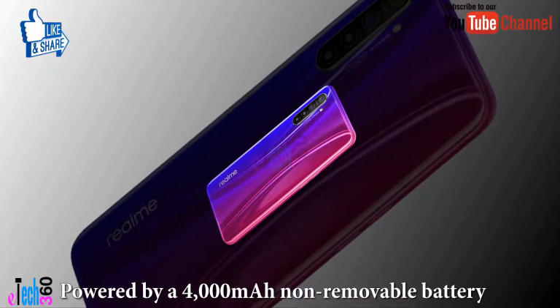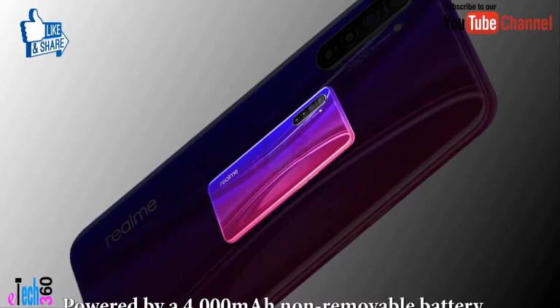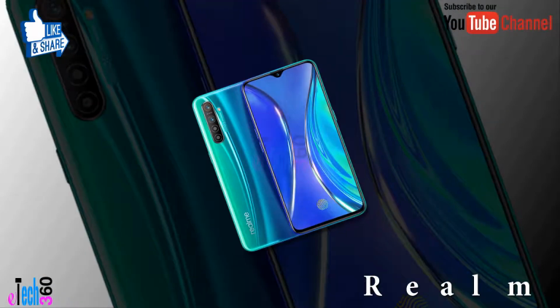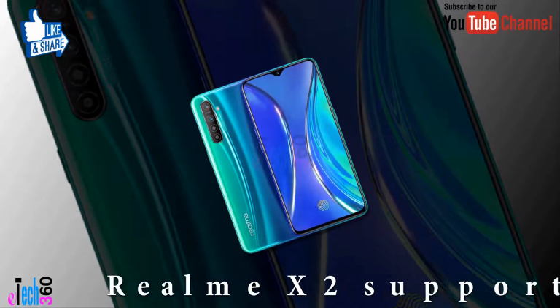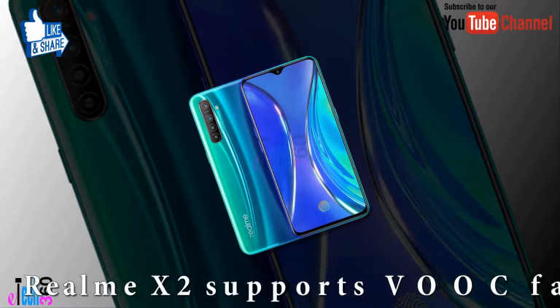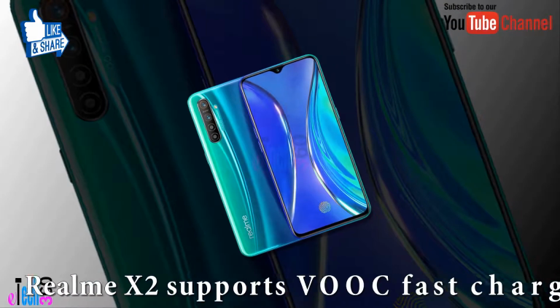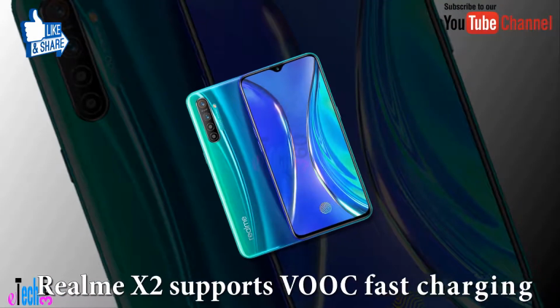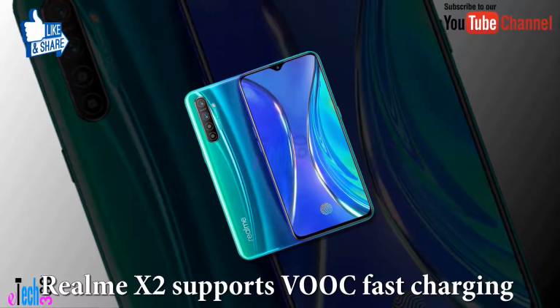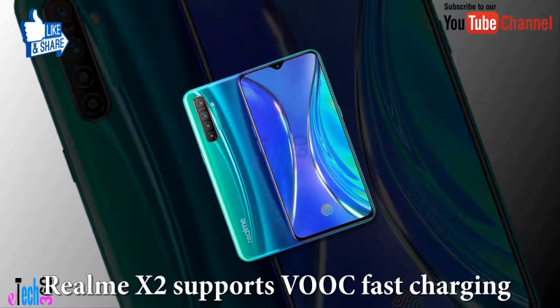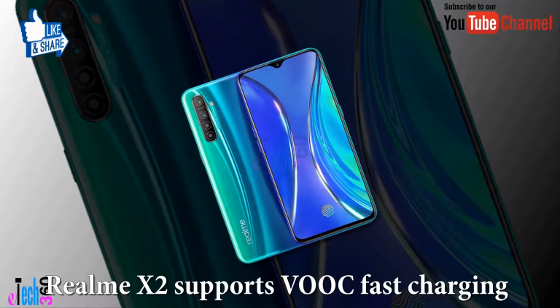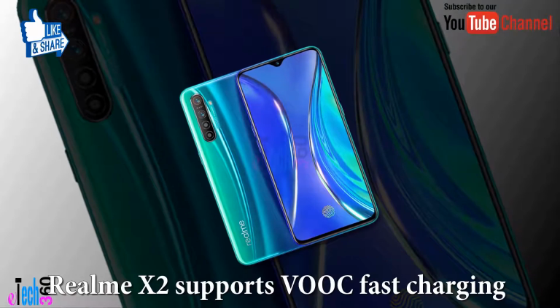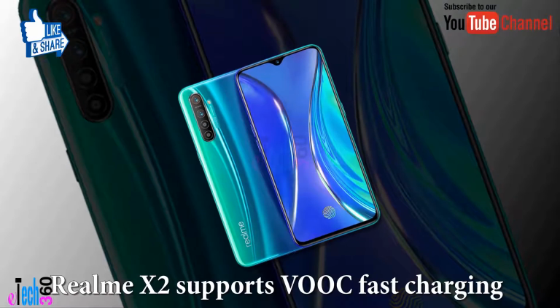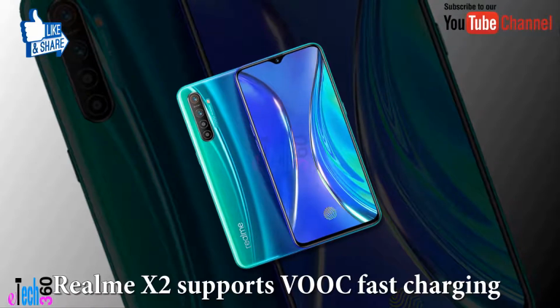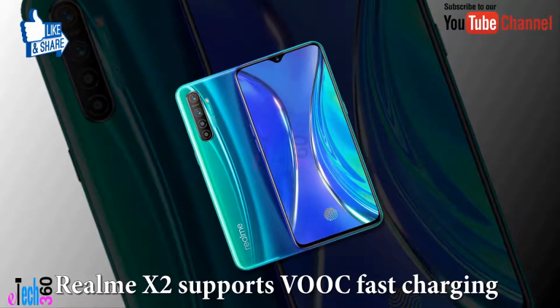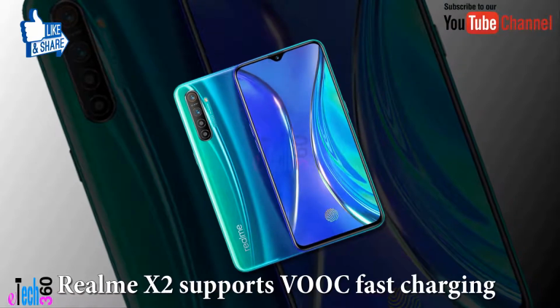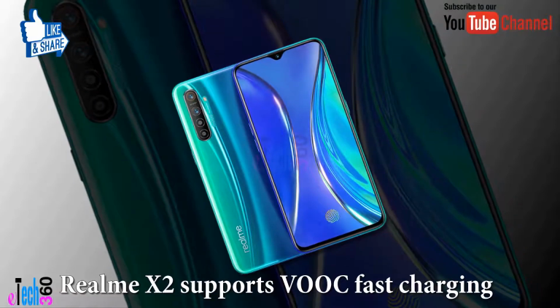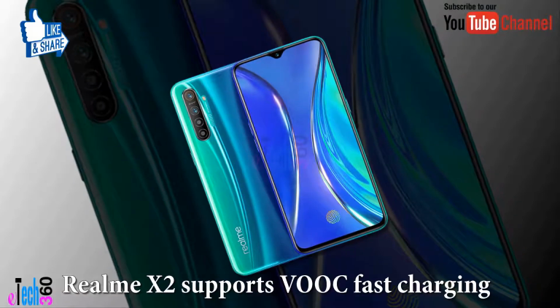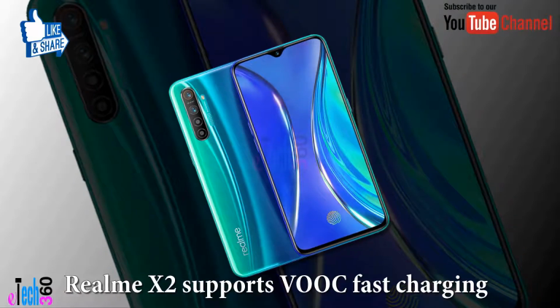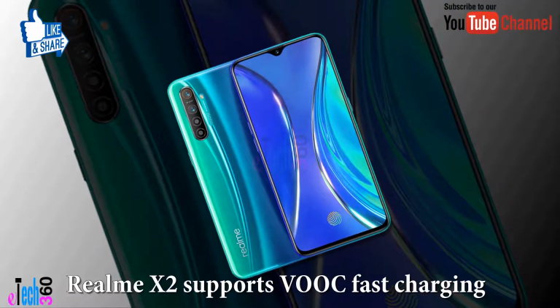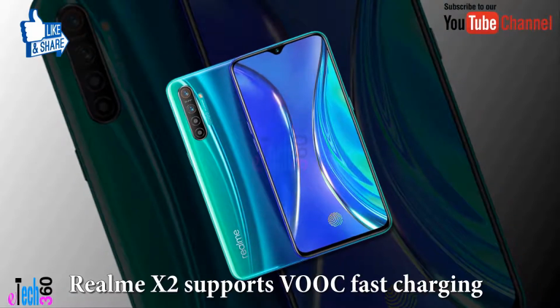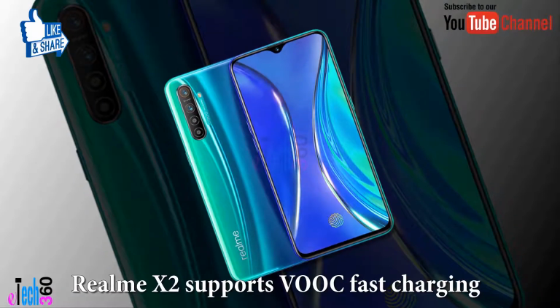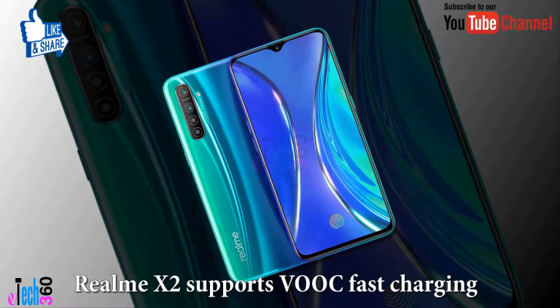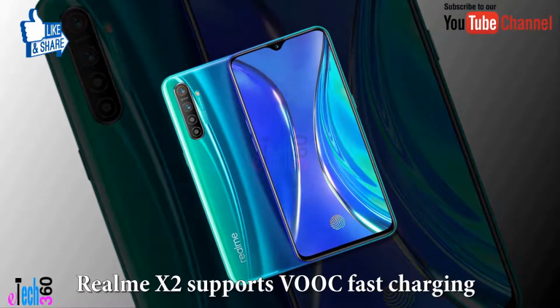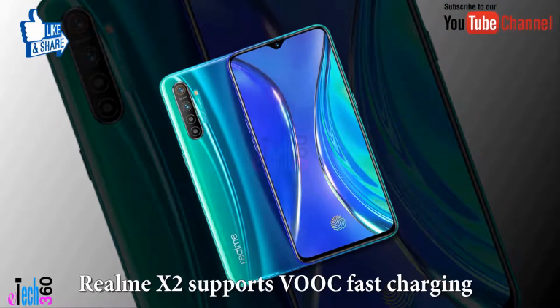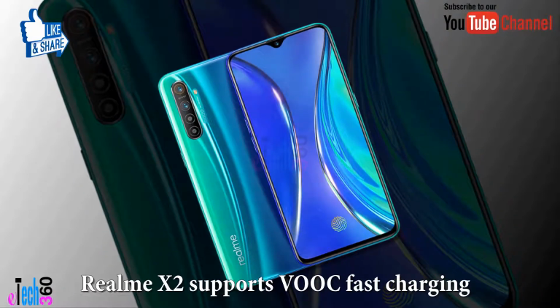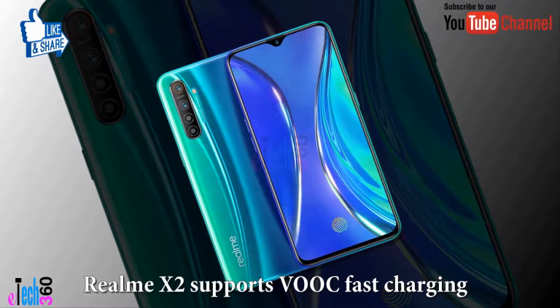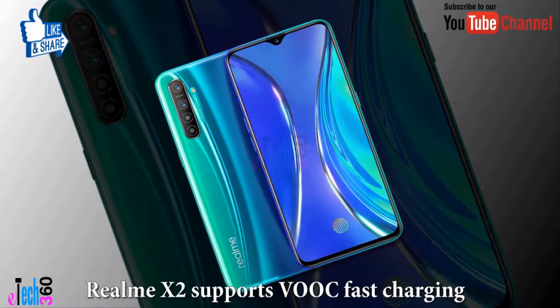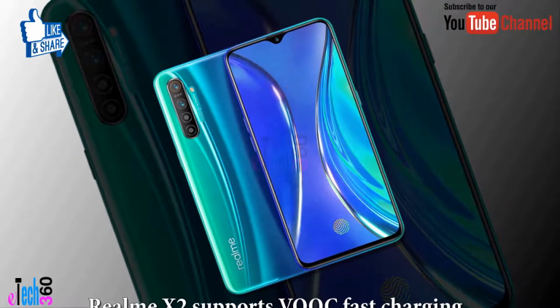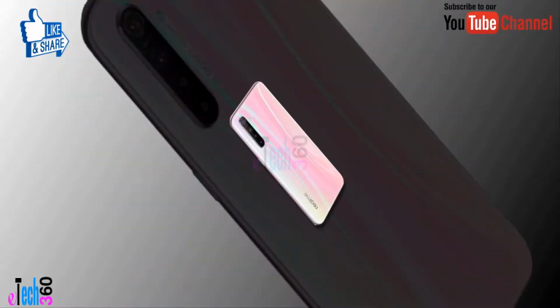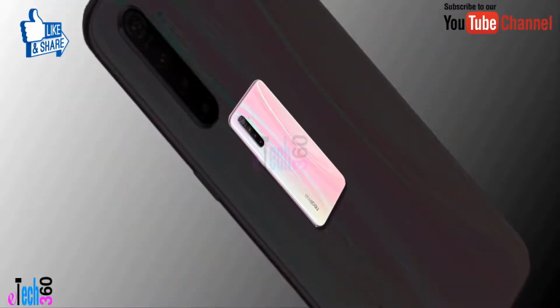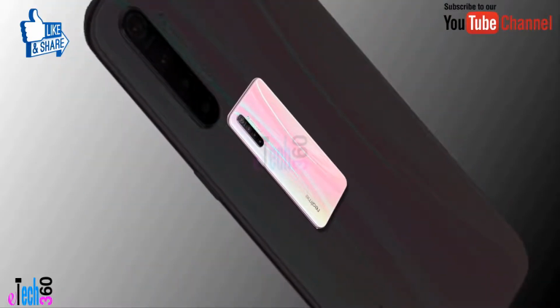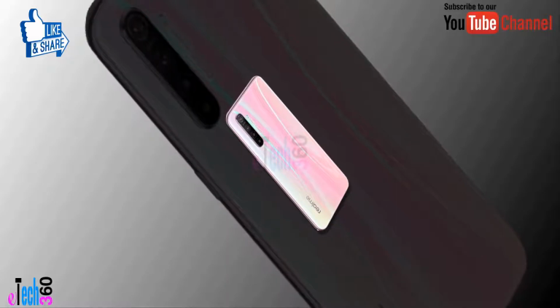Dear viewers, that smartphone sports VOOC fast charging.